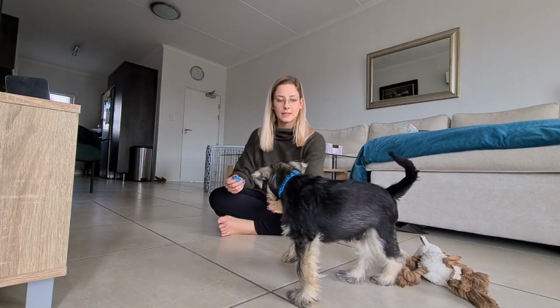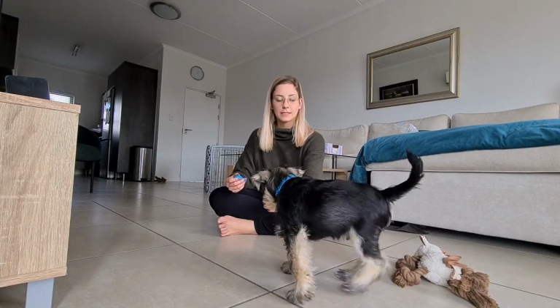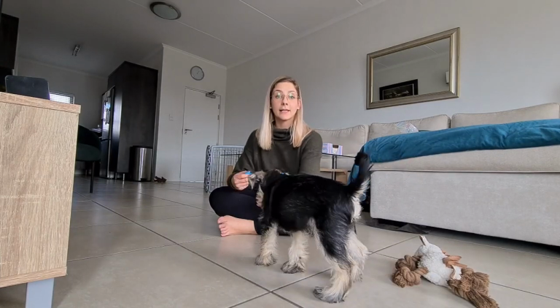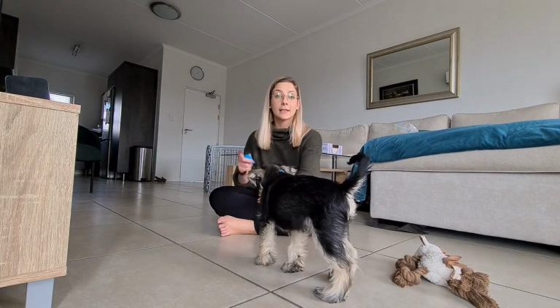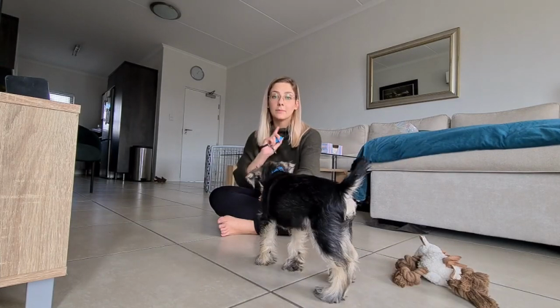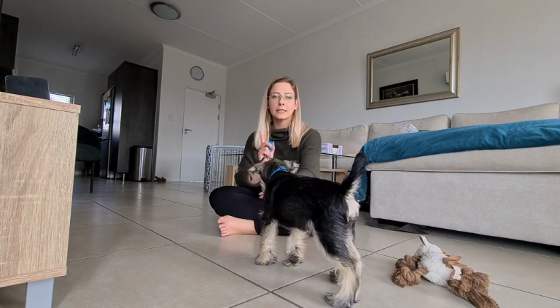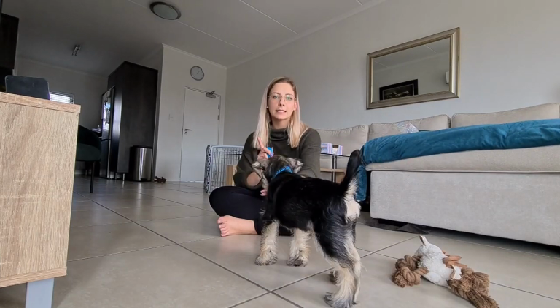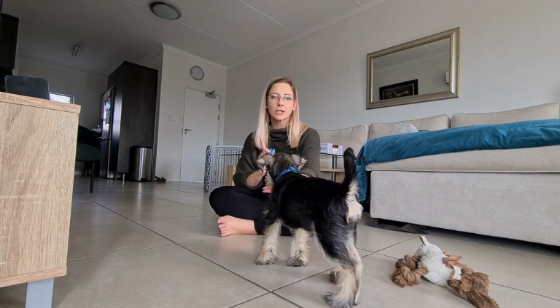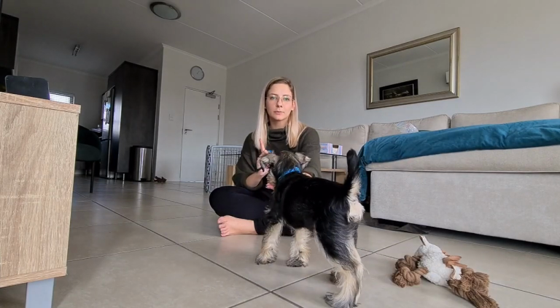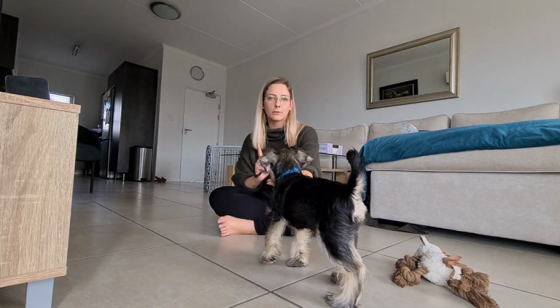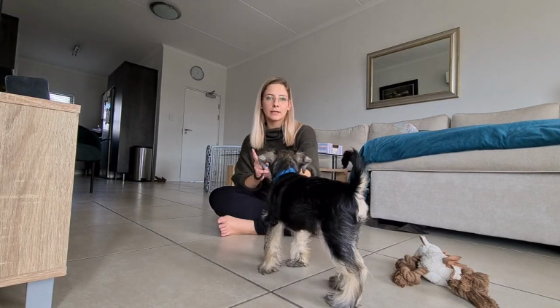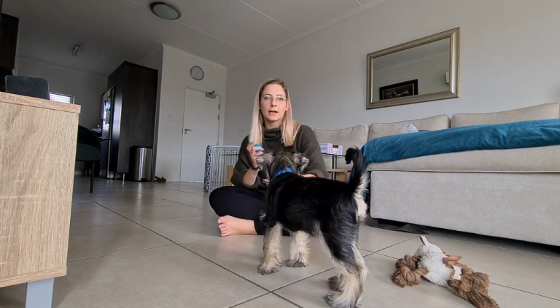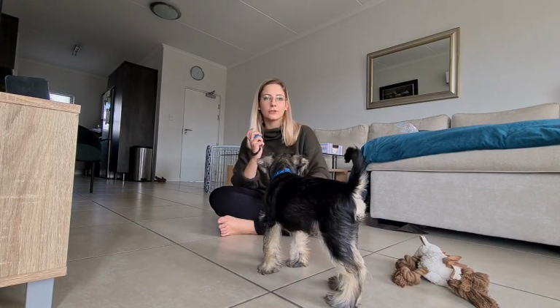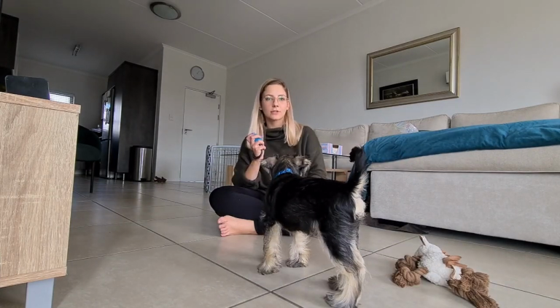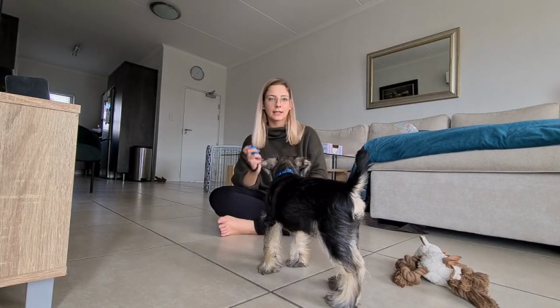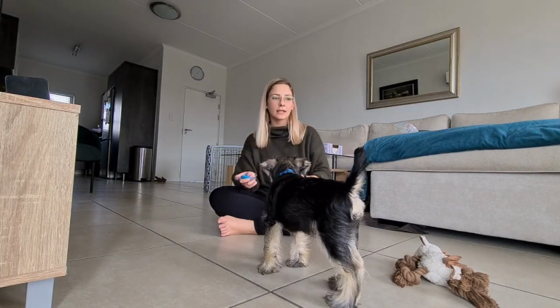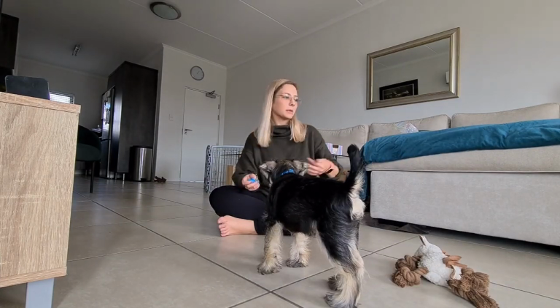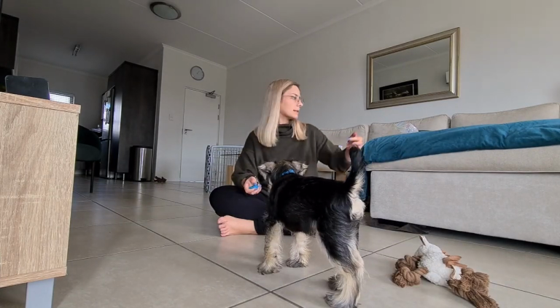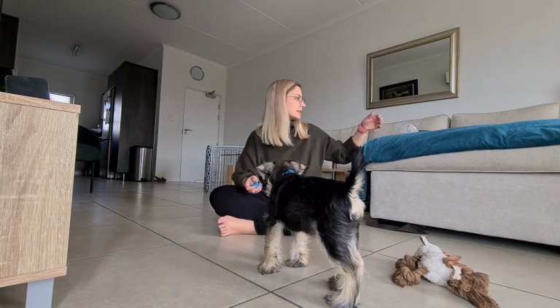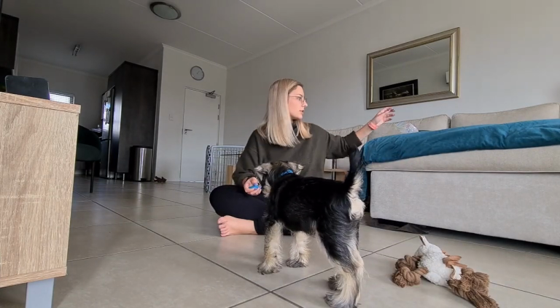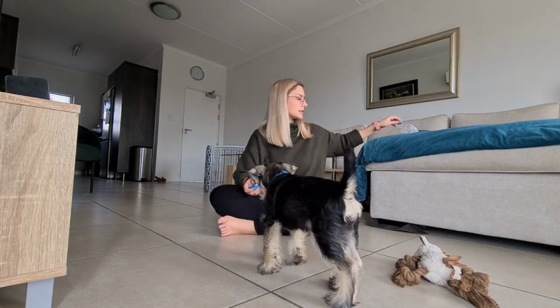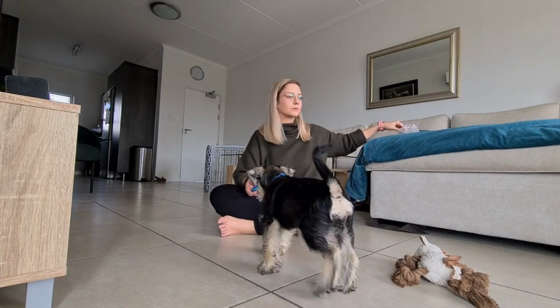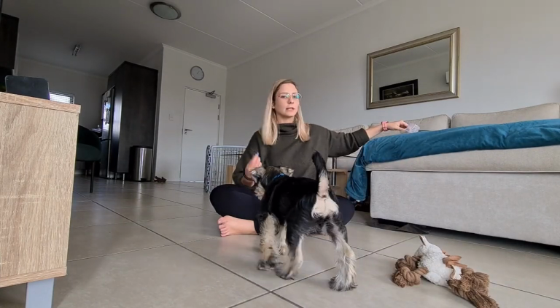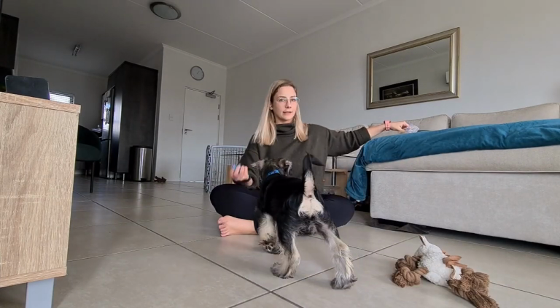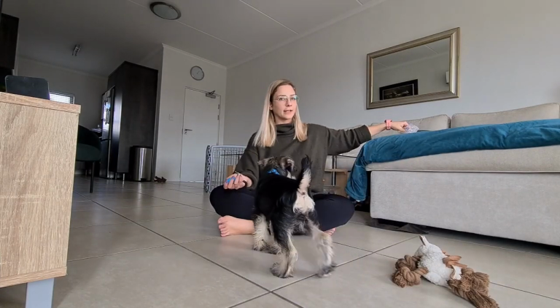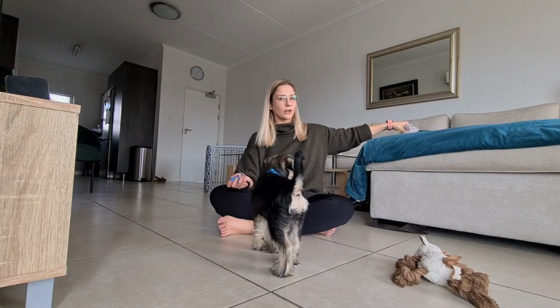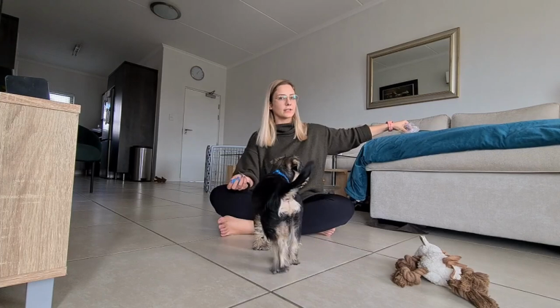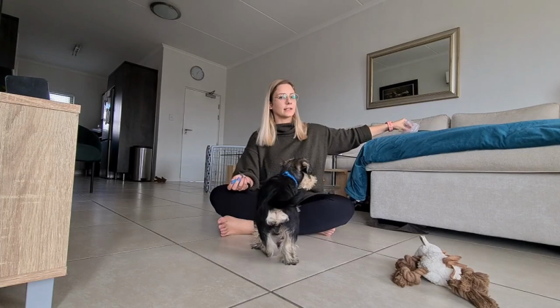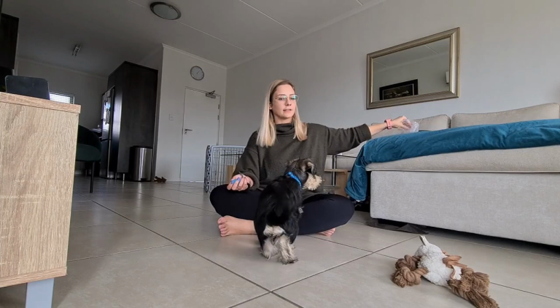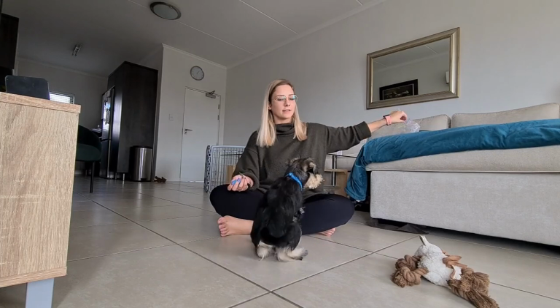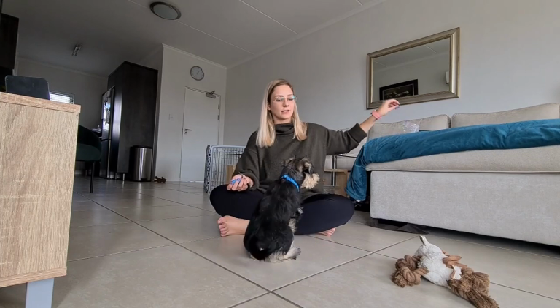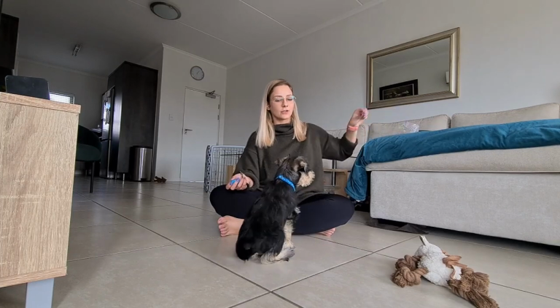He immediately looked back when I used the clicker because he knows that when the clicker goes, he'll get a treat.